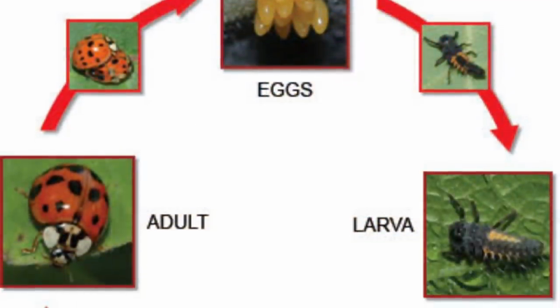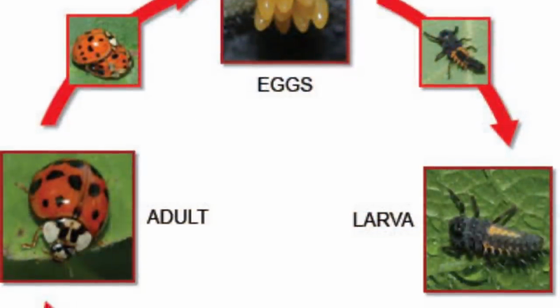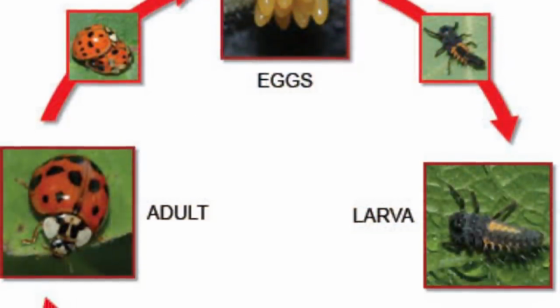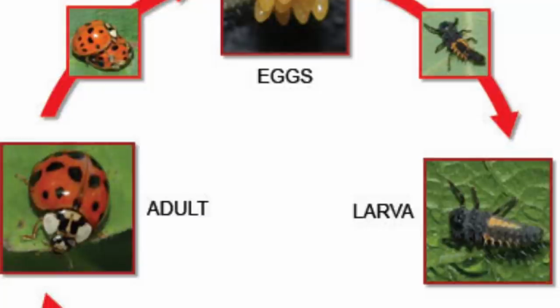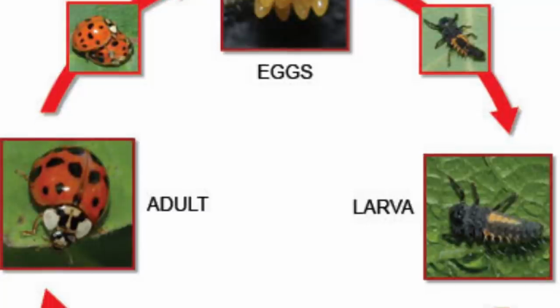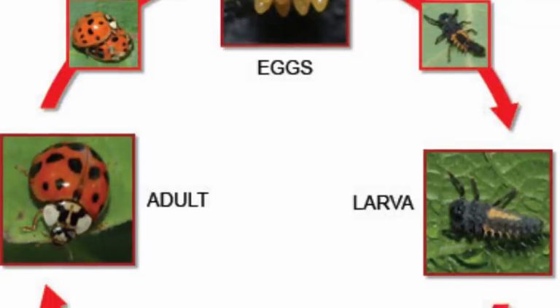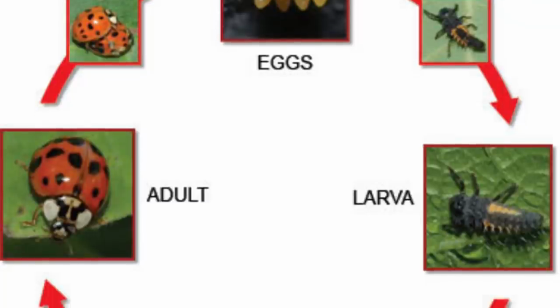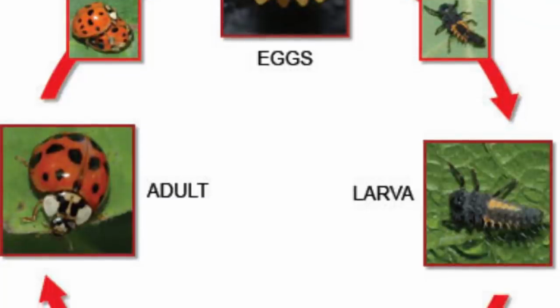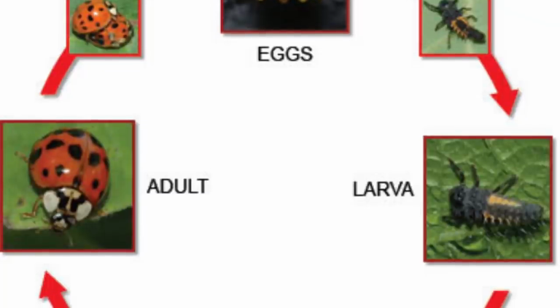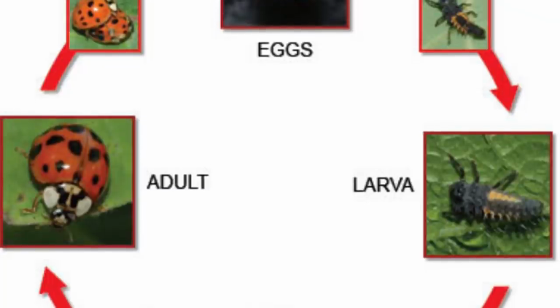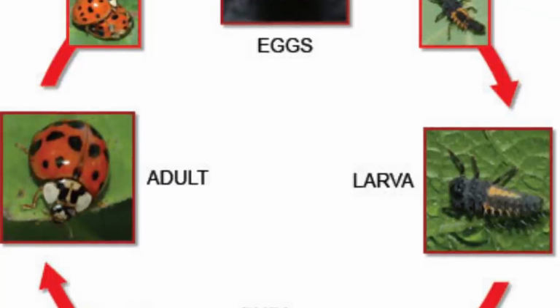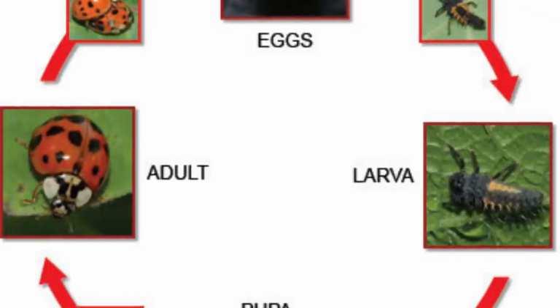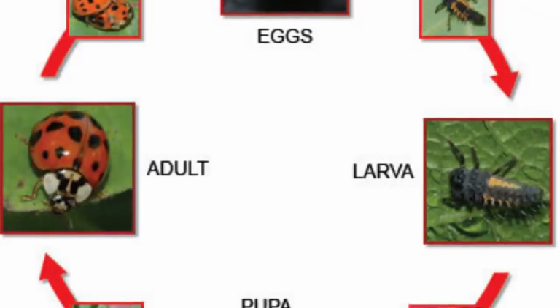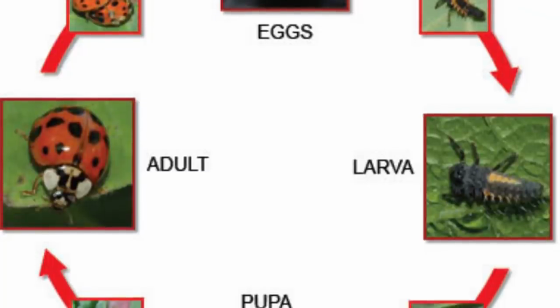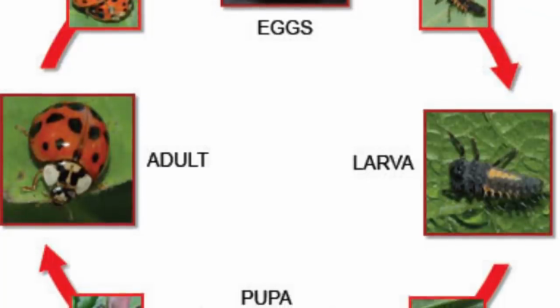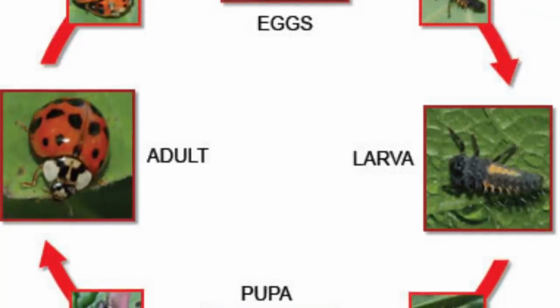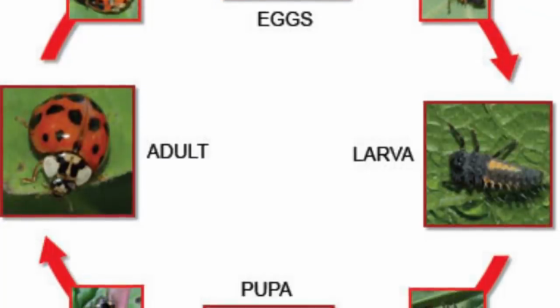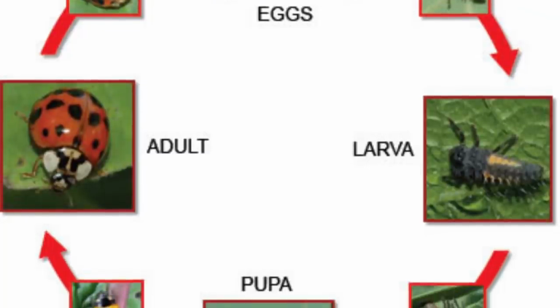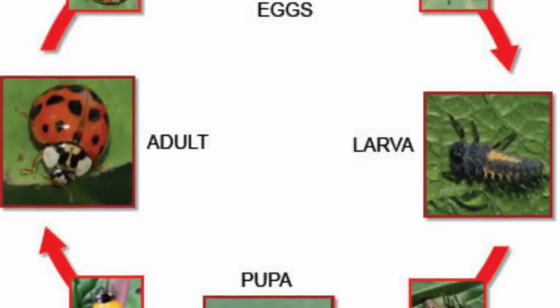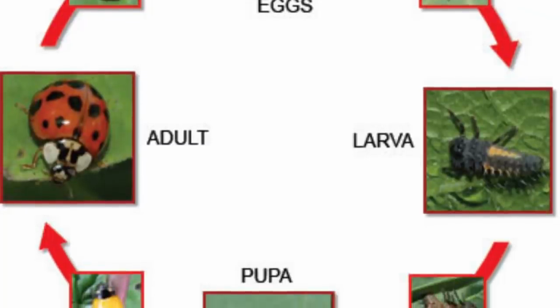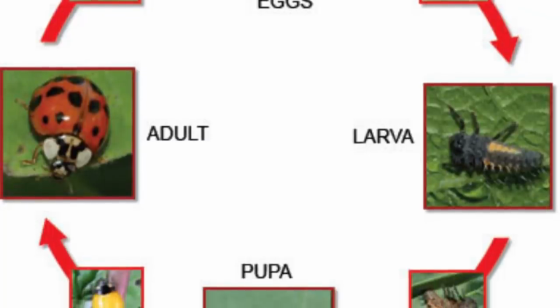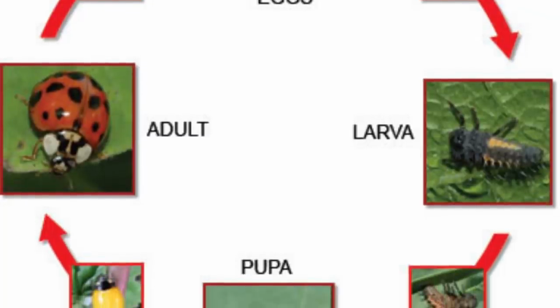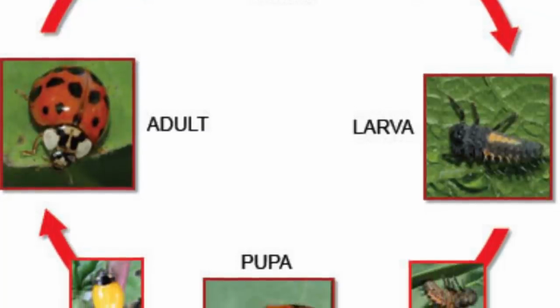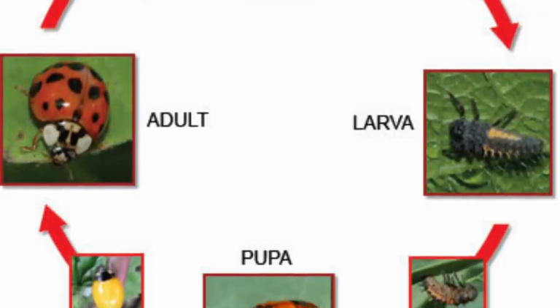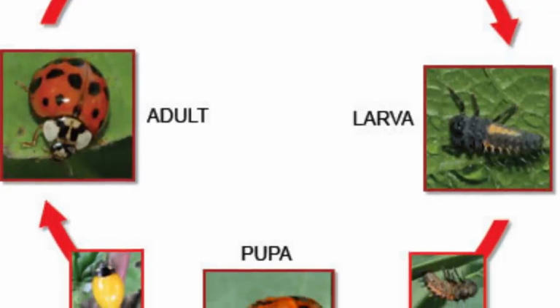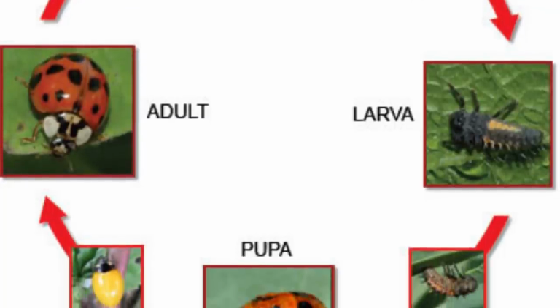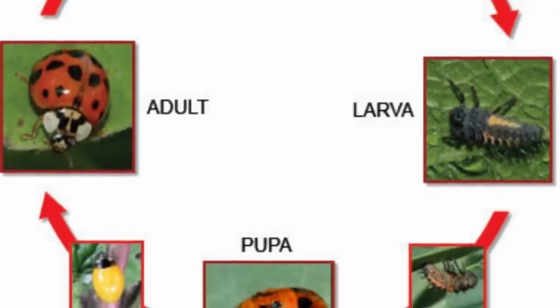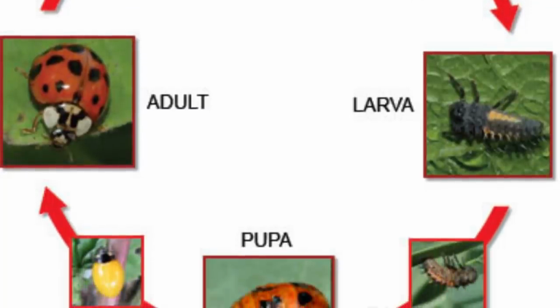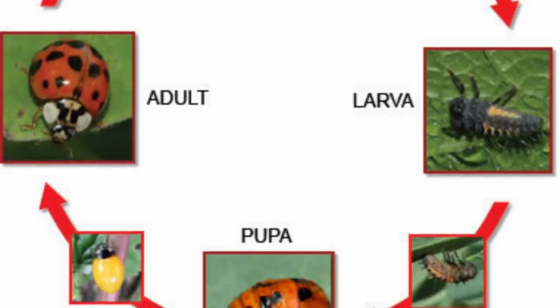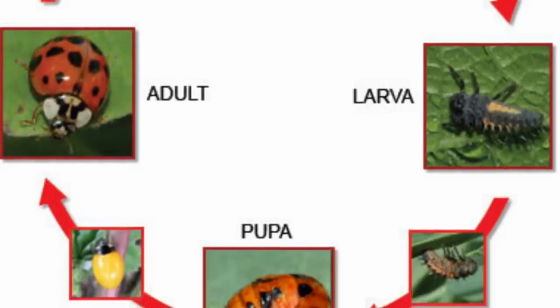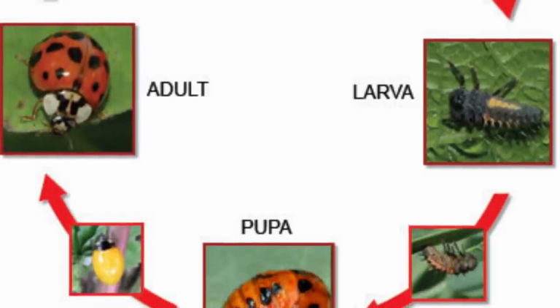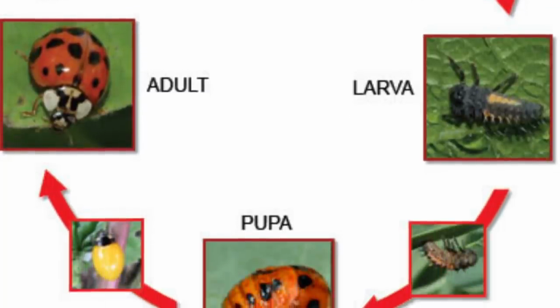These stages include eggs, larva, pupa, and adult.